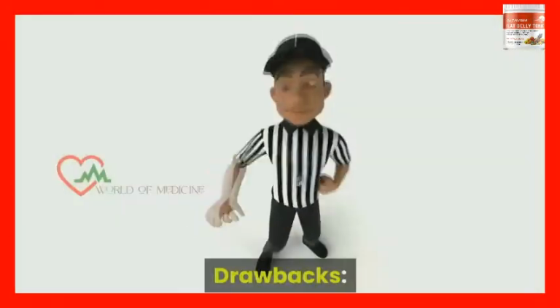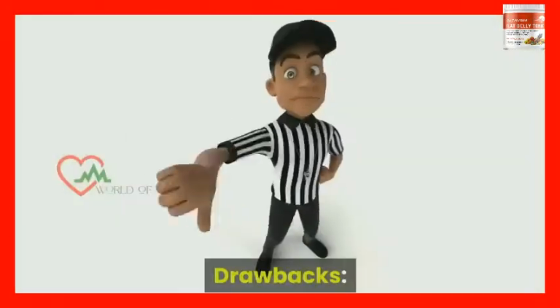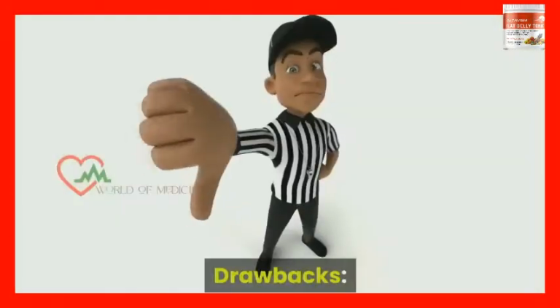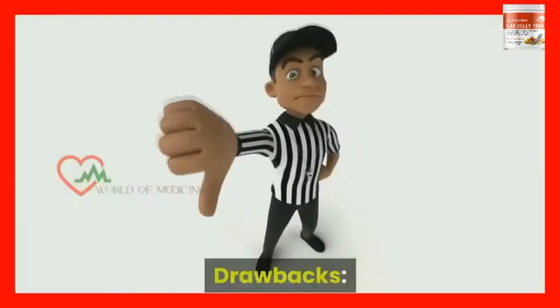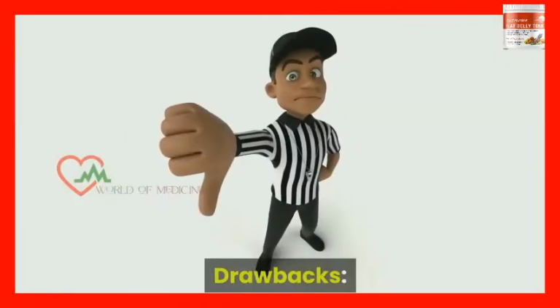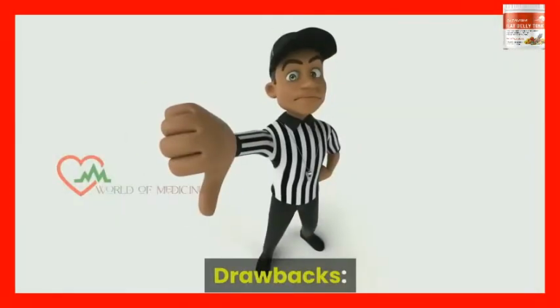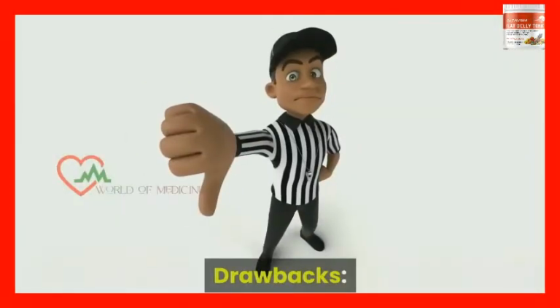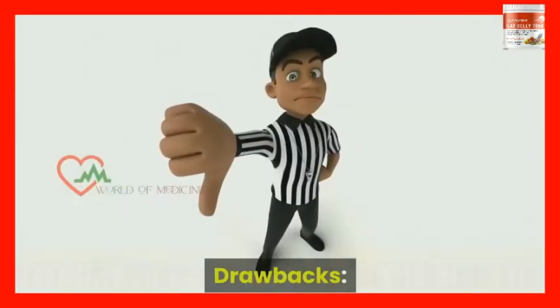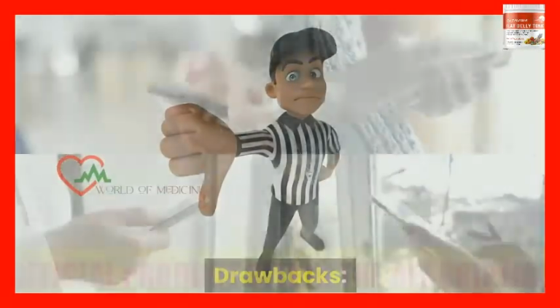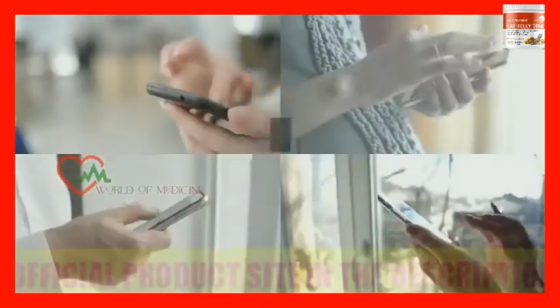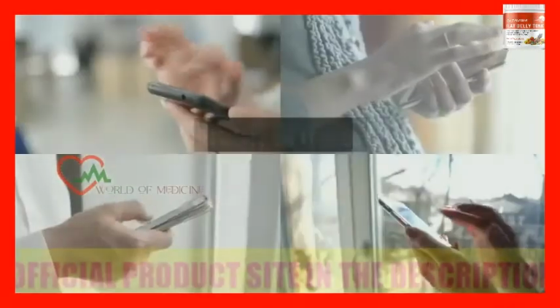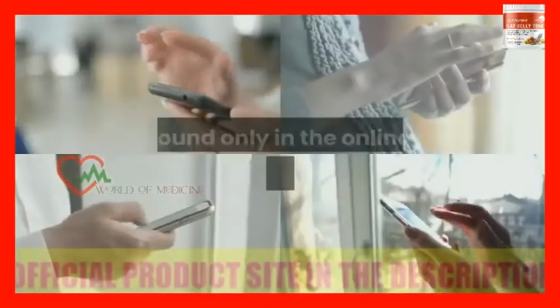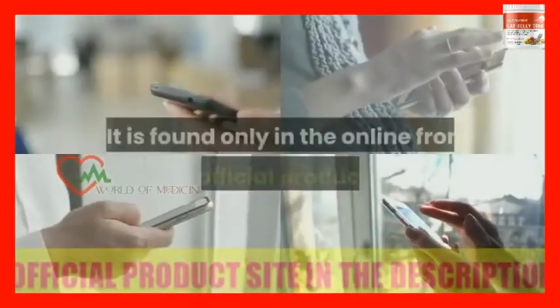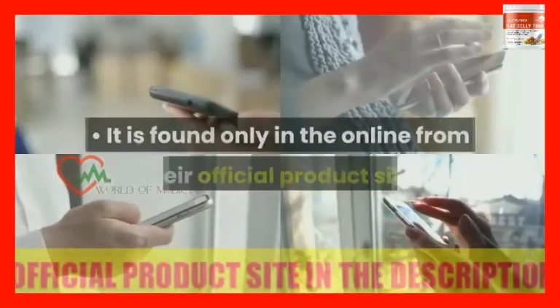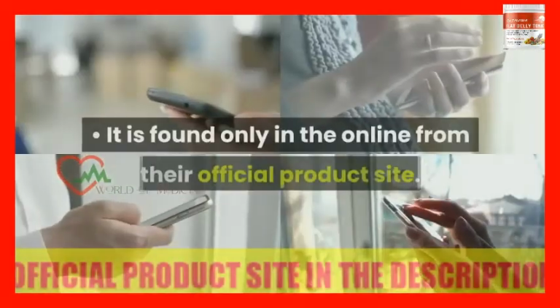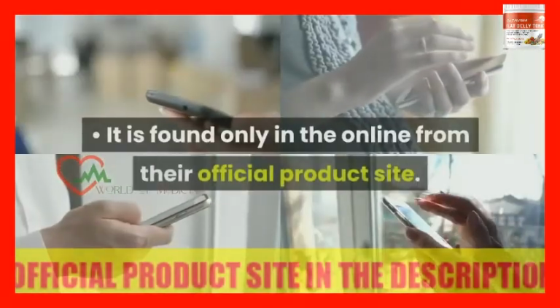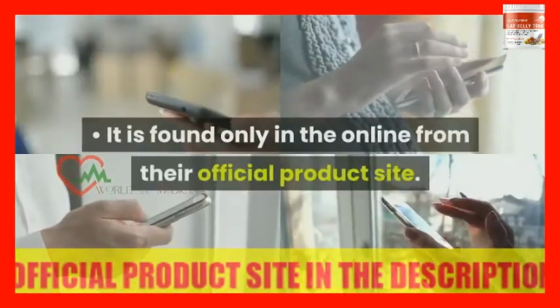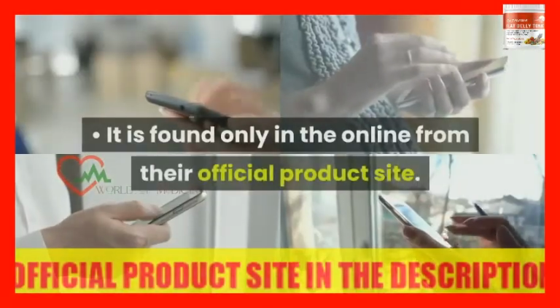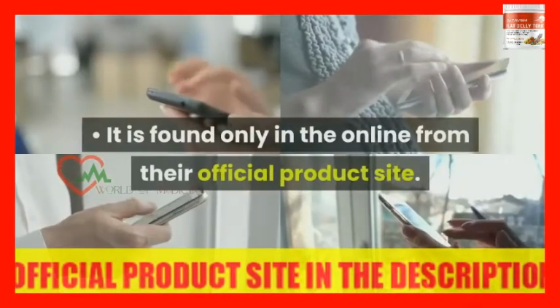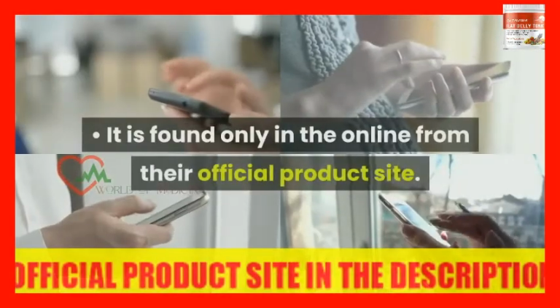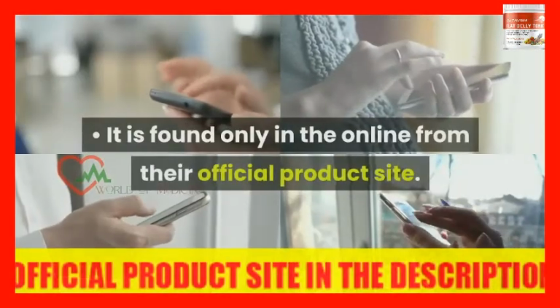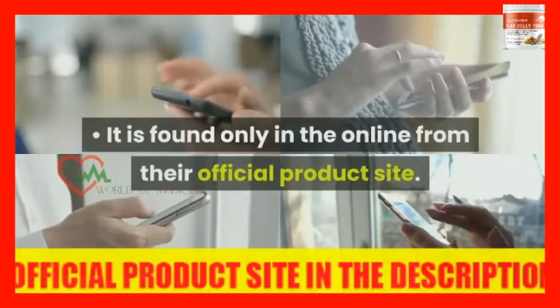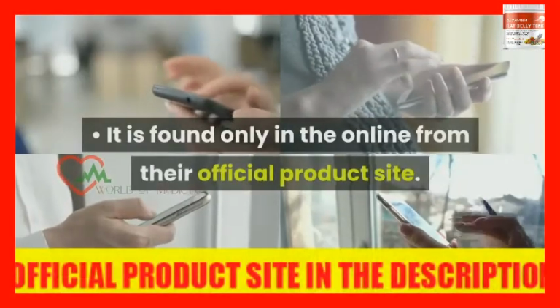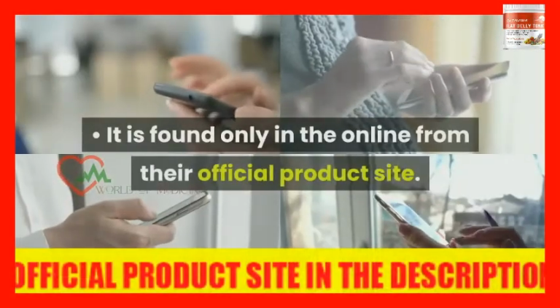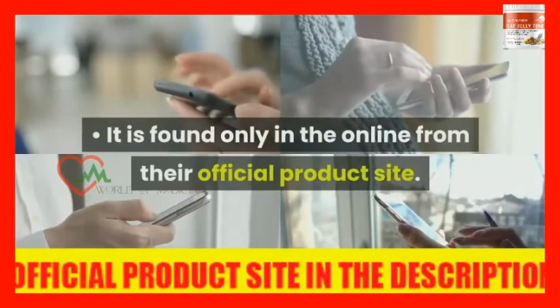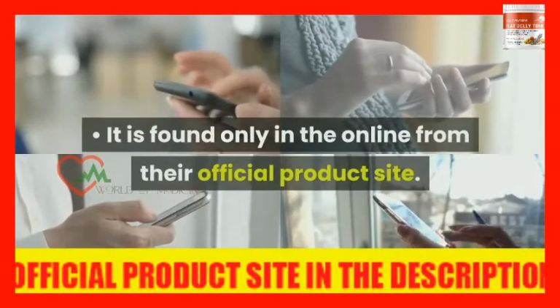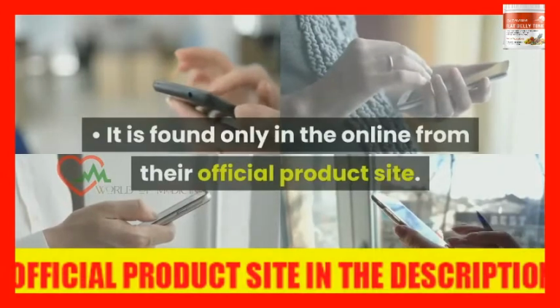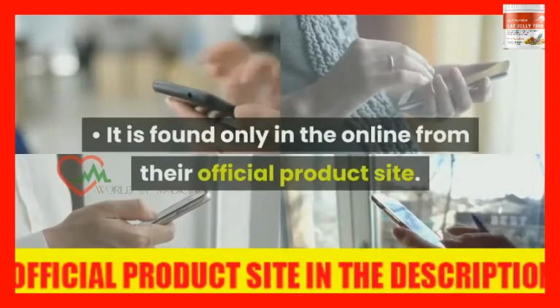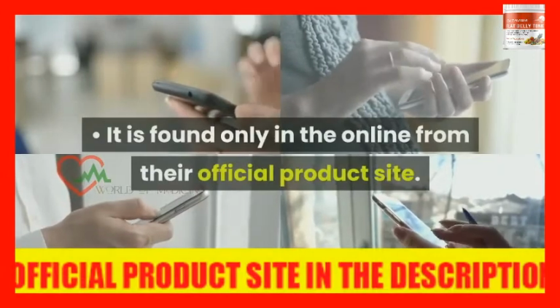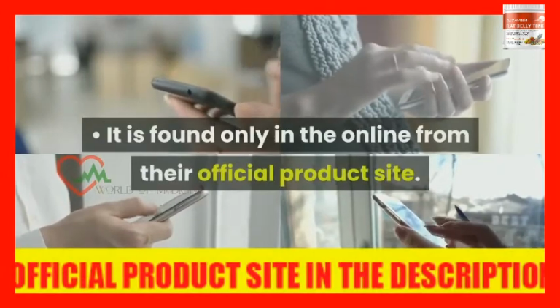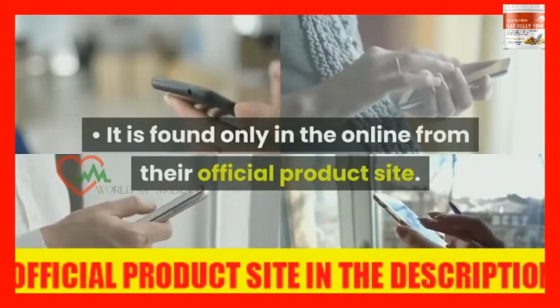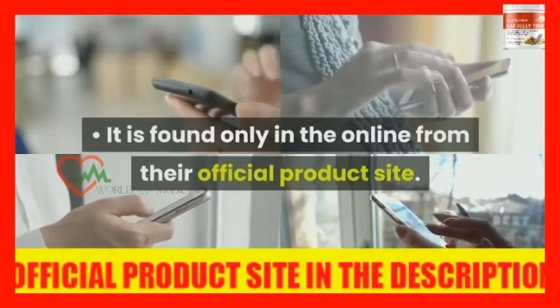Drawbacks: It is found only online from their official product site.